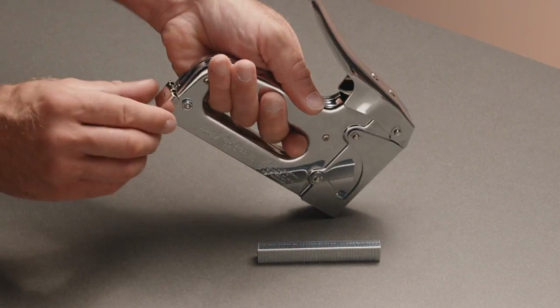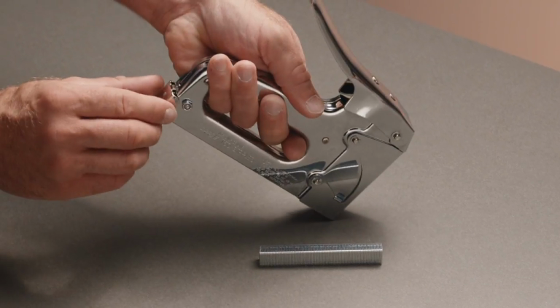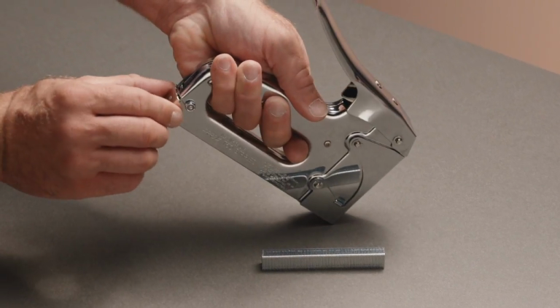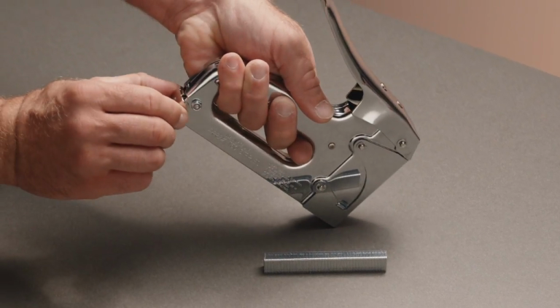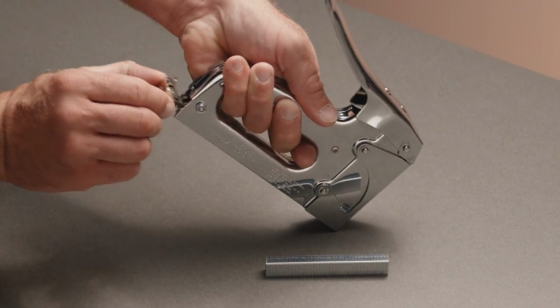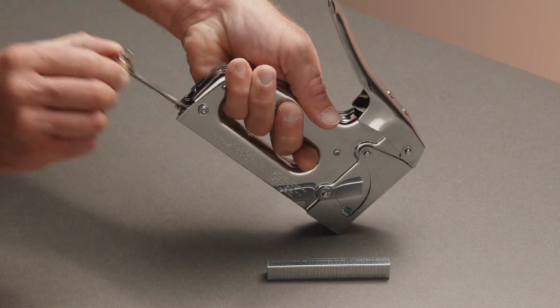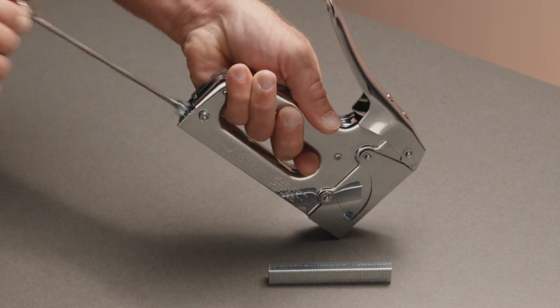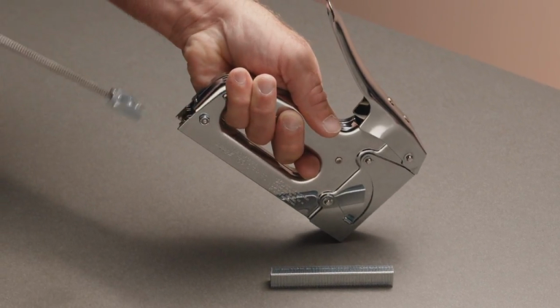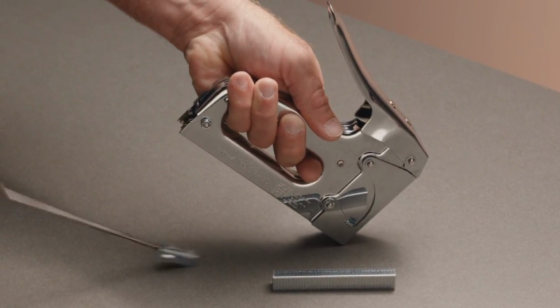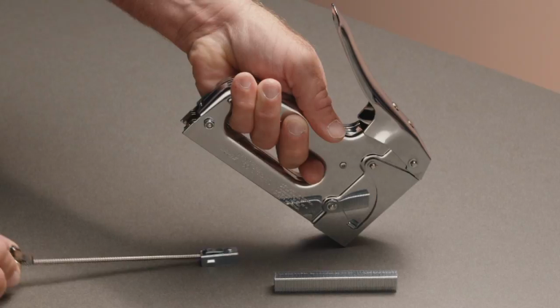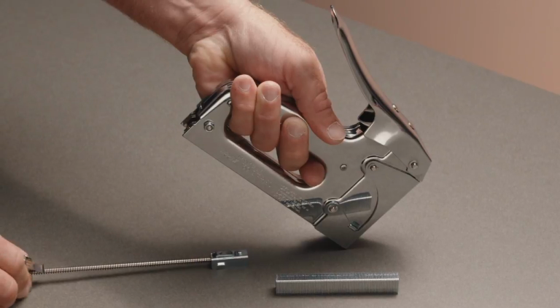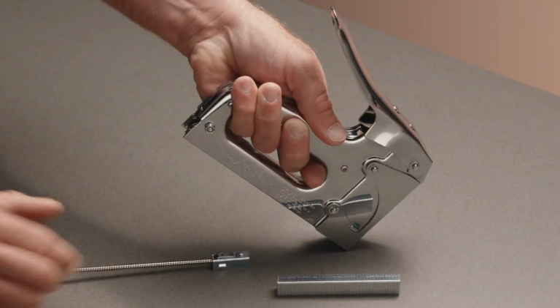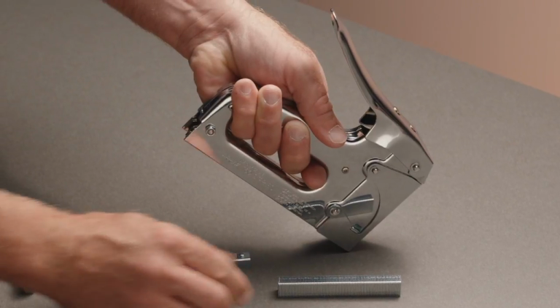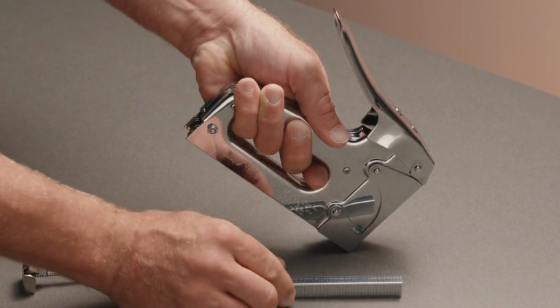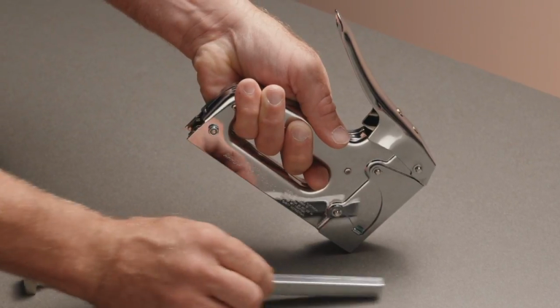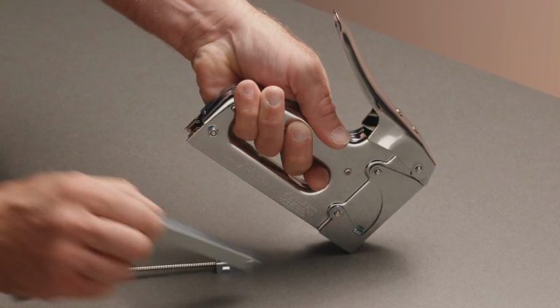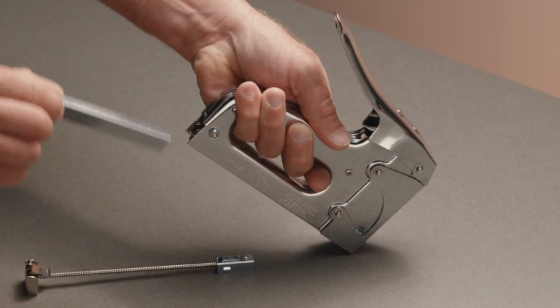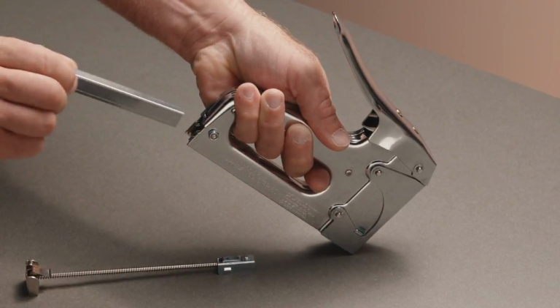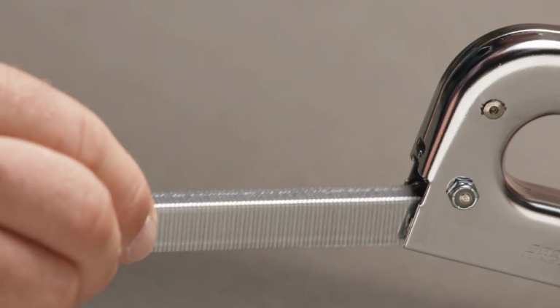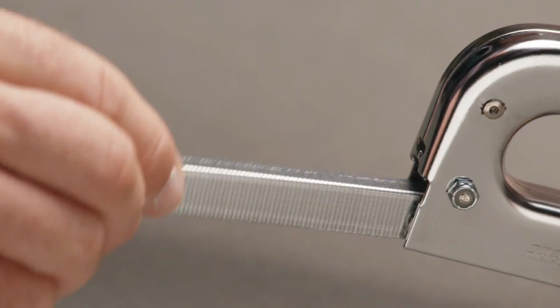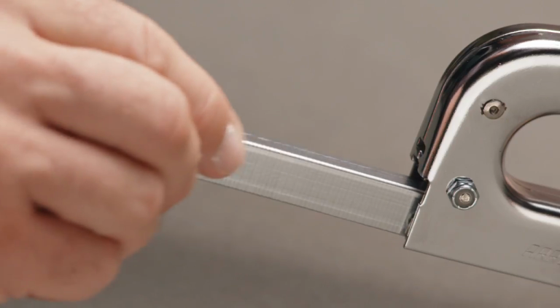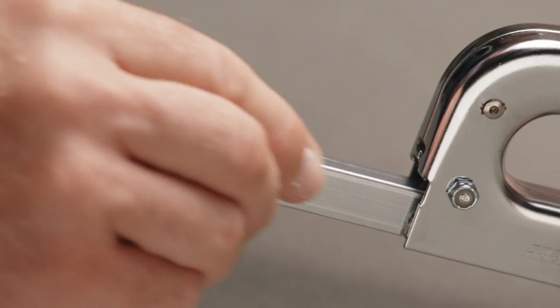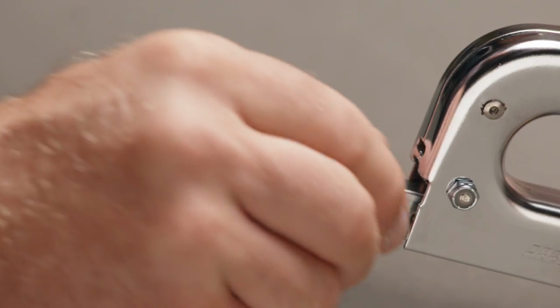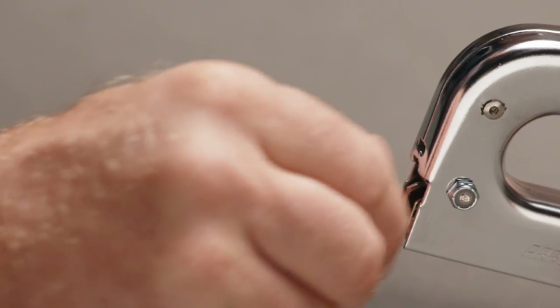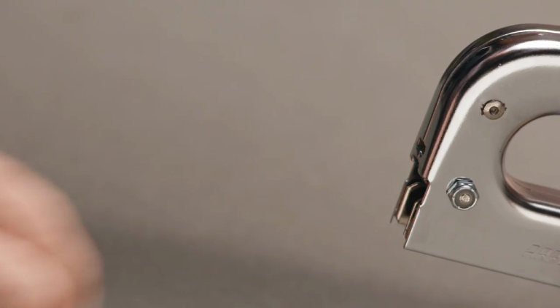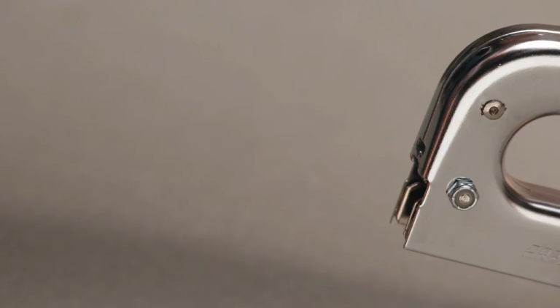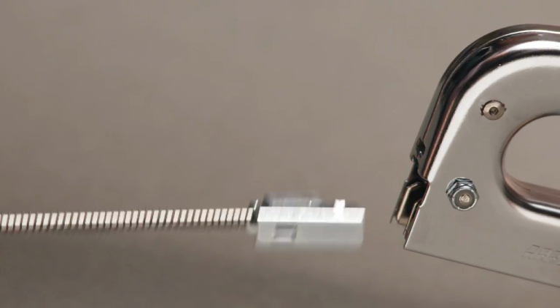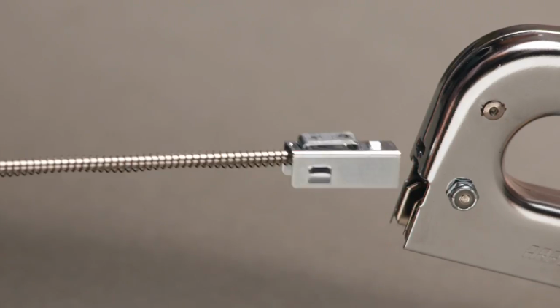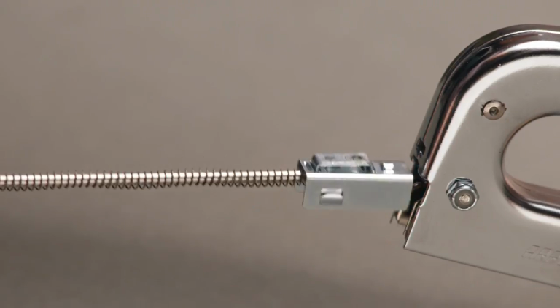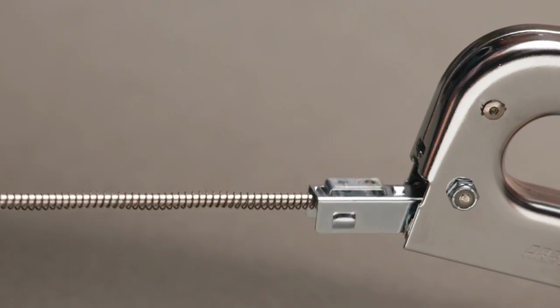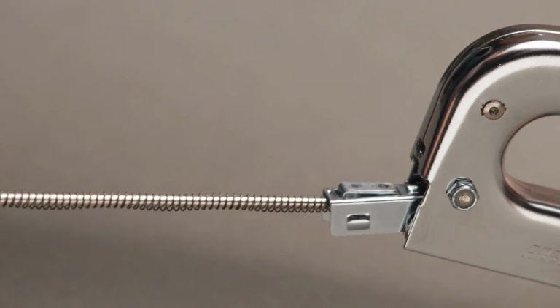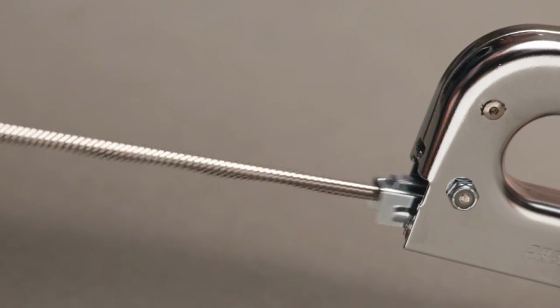Loading the T50 stapler is simple. The familiar backload system works one, two, three — just push, slide, load.